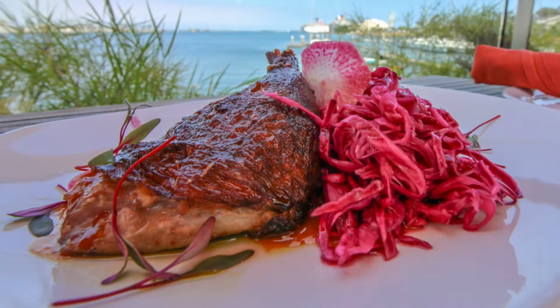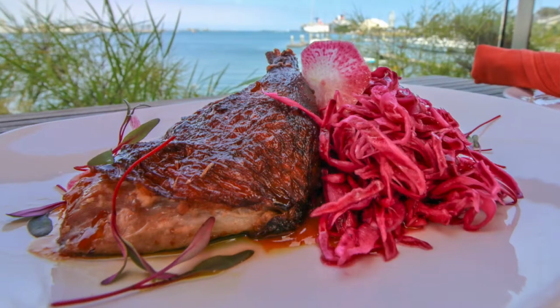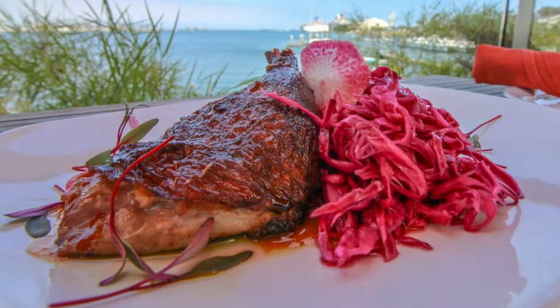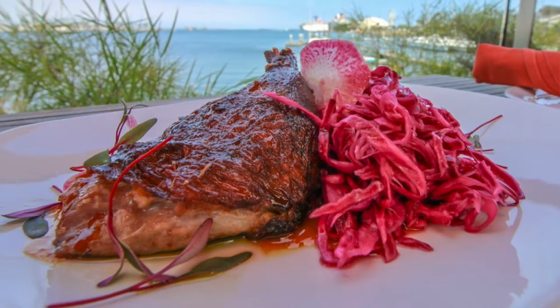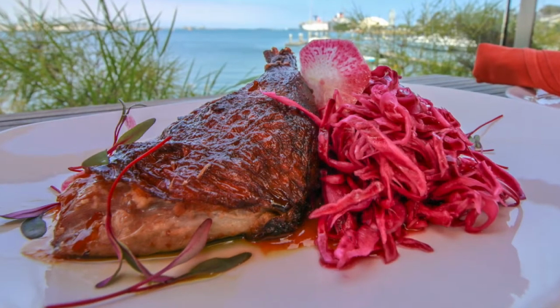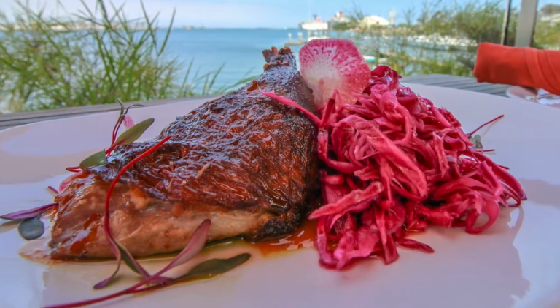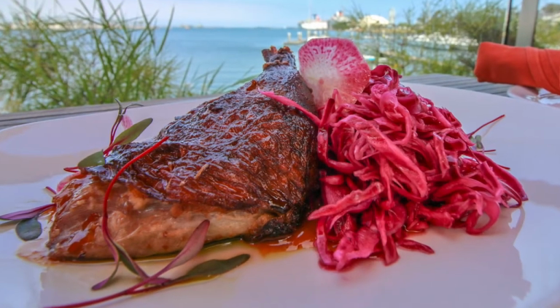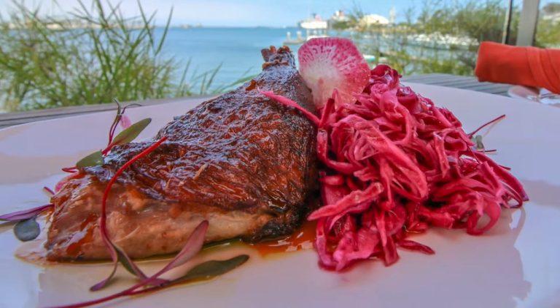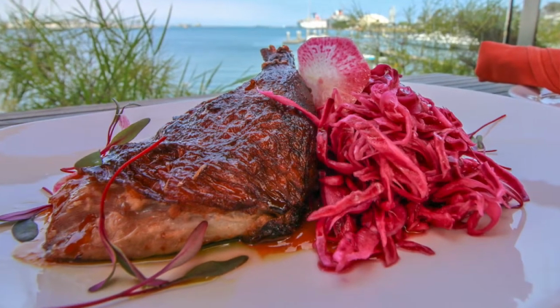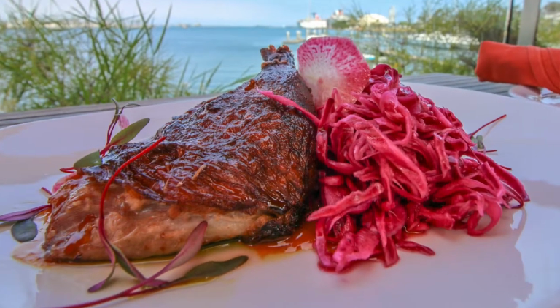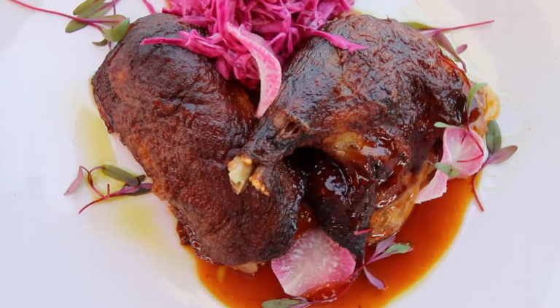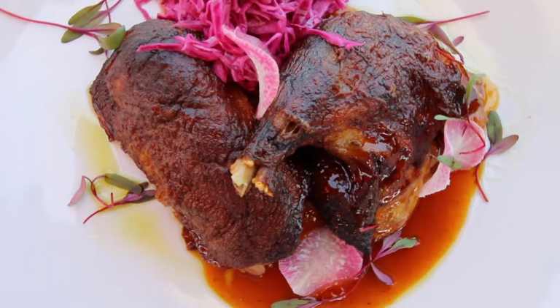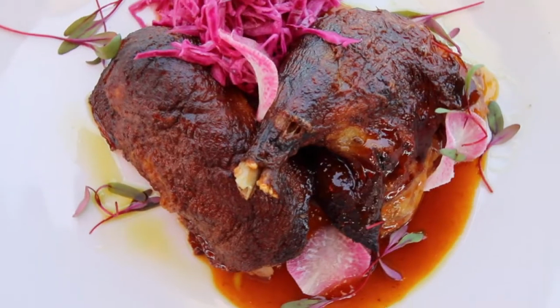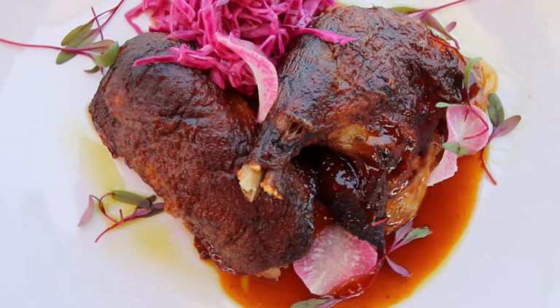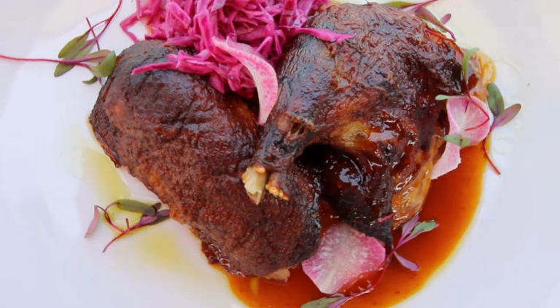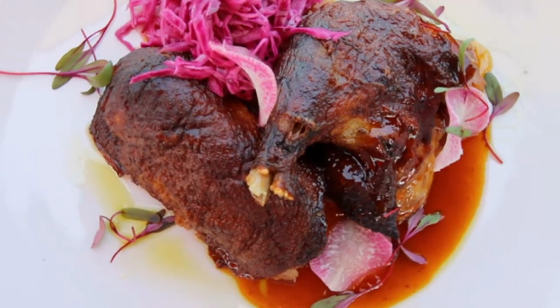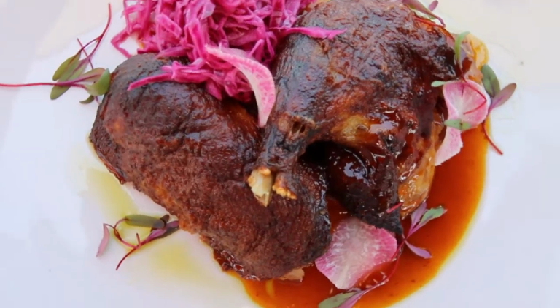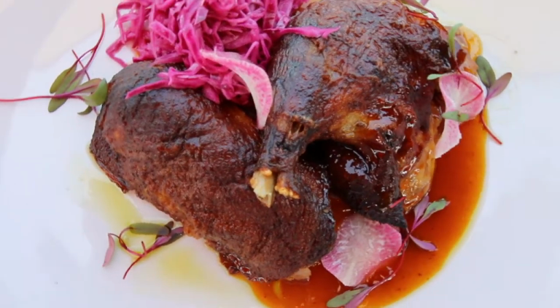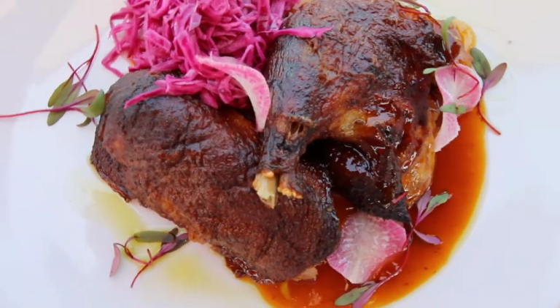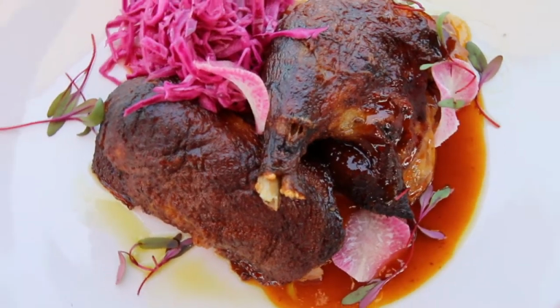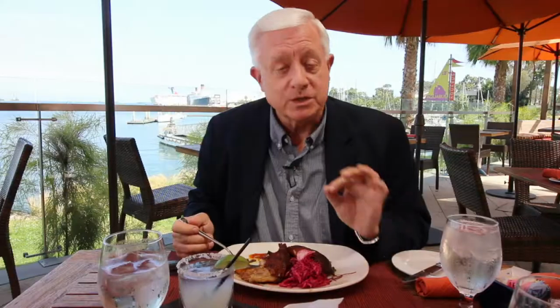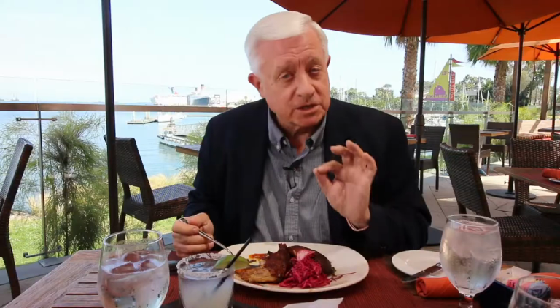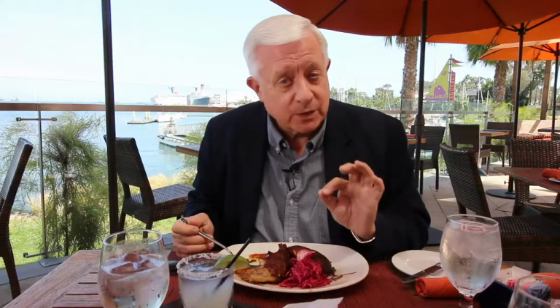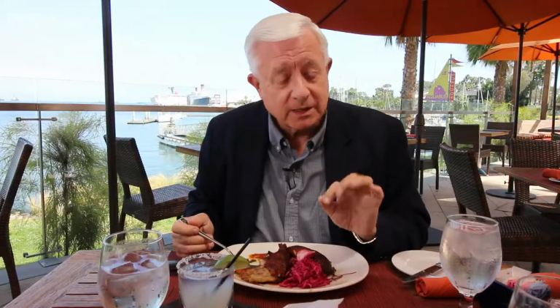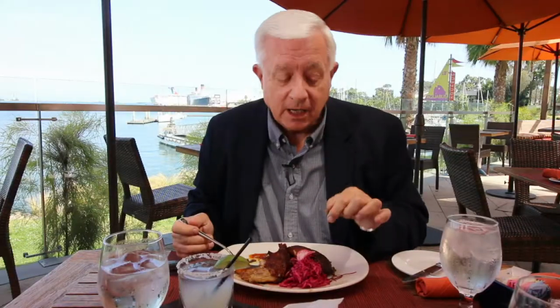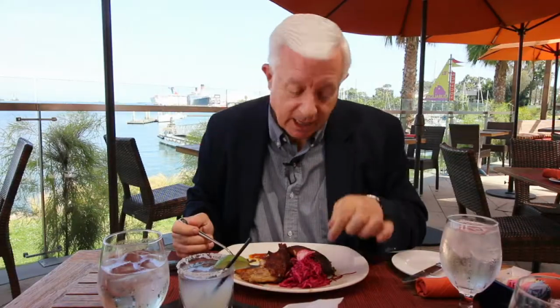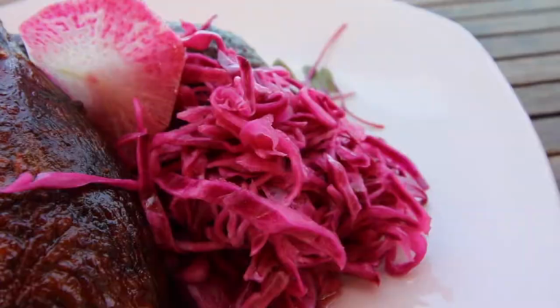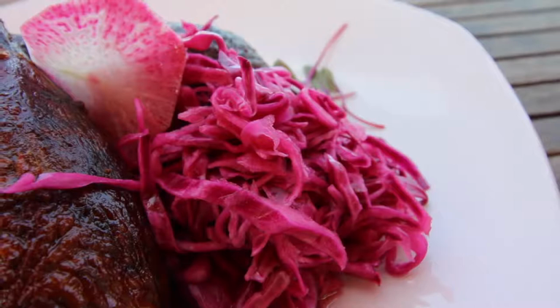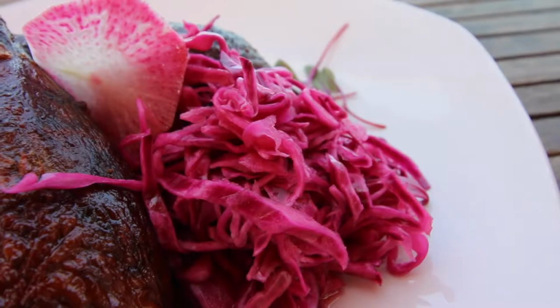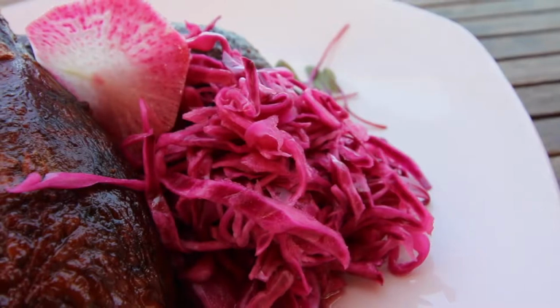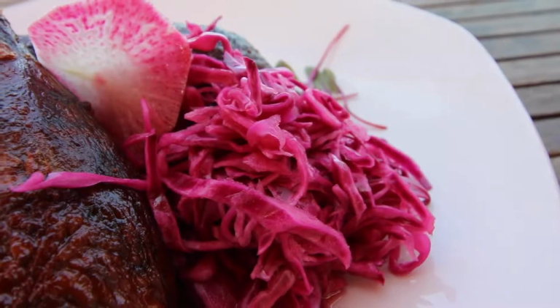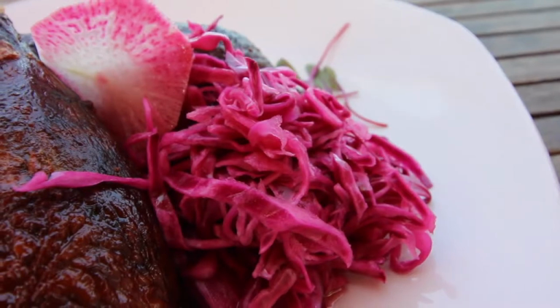What we have here is duck with an adobo orange sauce, and it comes with jasmine rice which is sweet, contrasted with some cabbage.